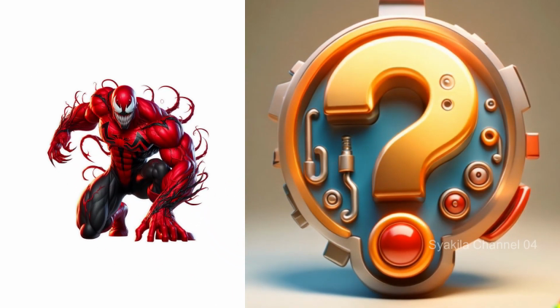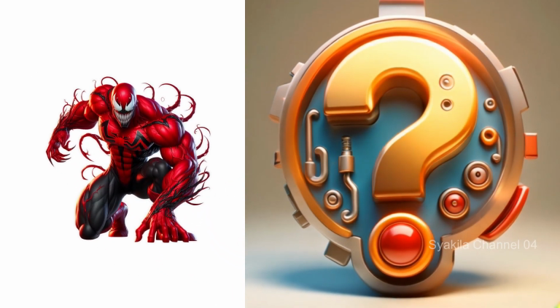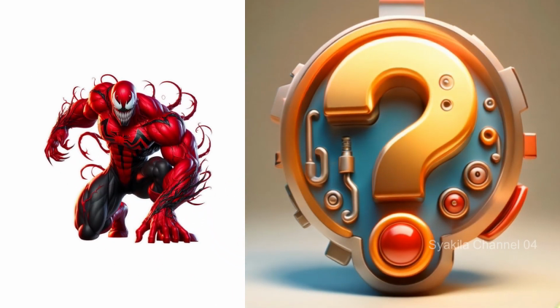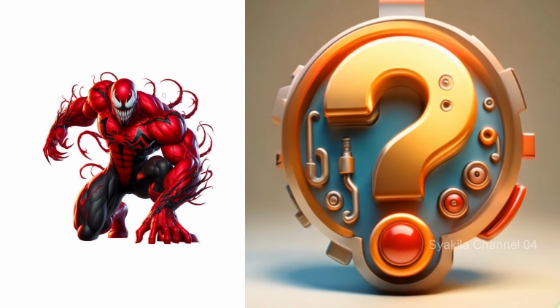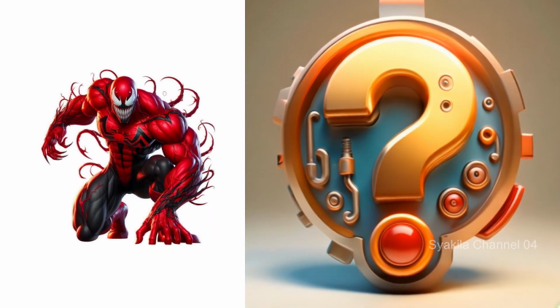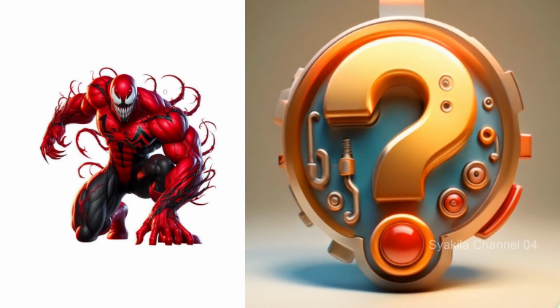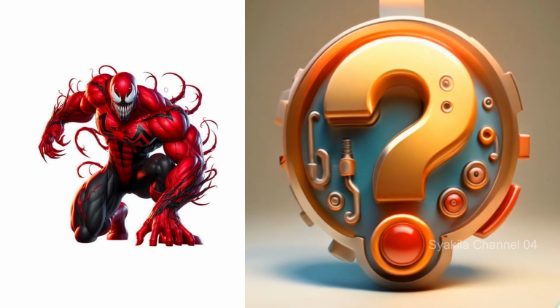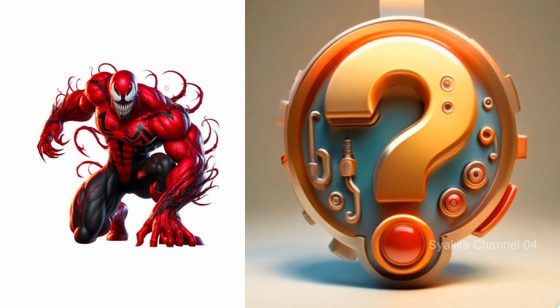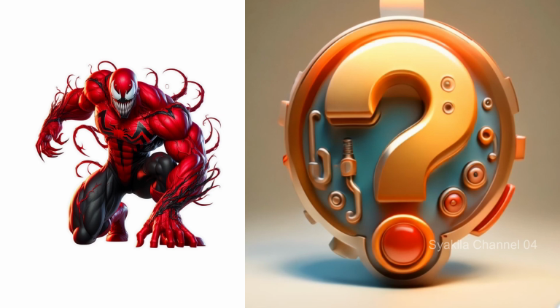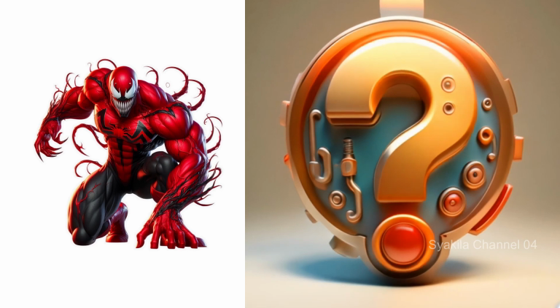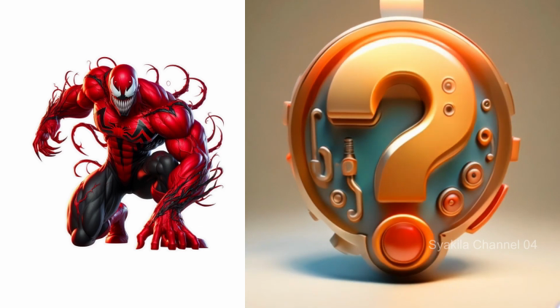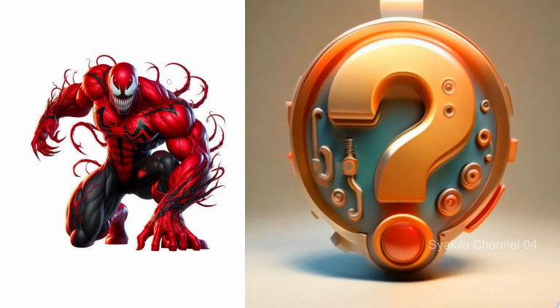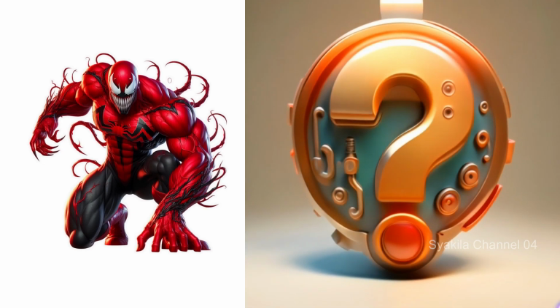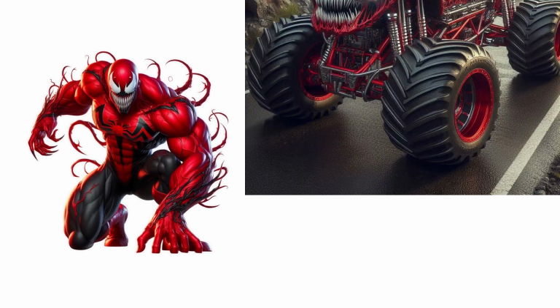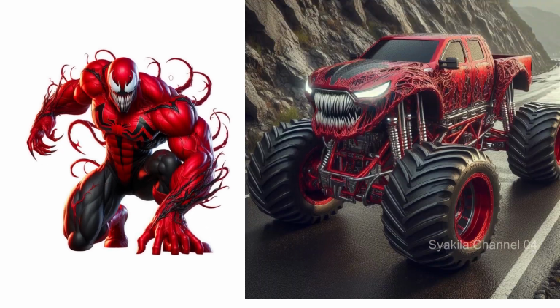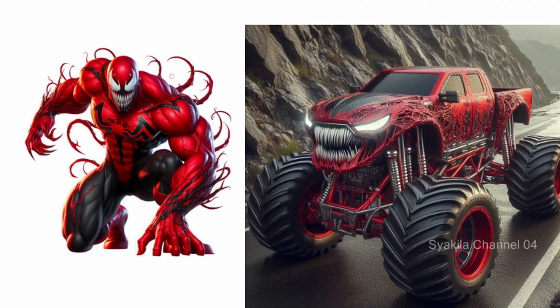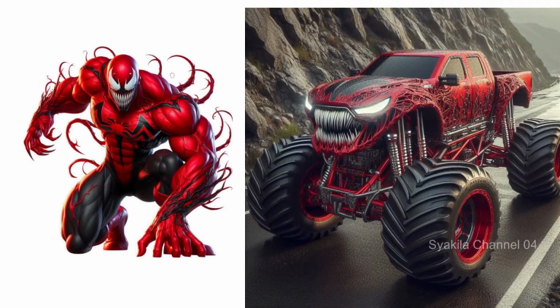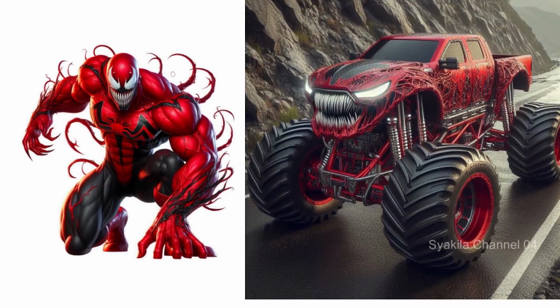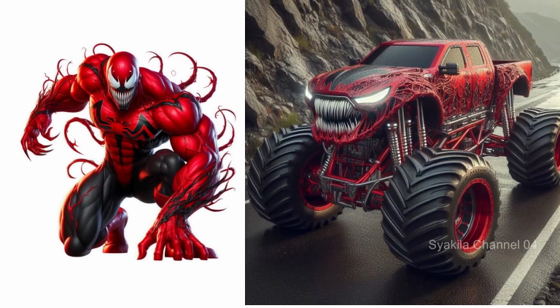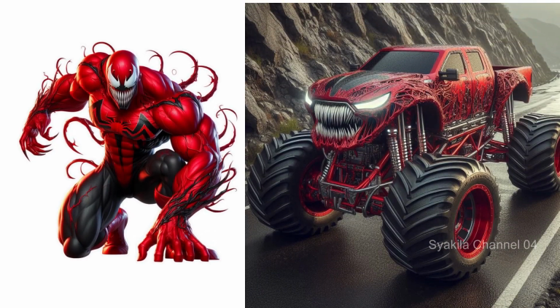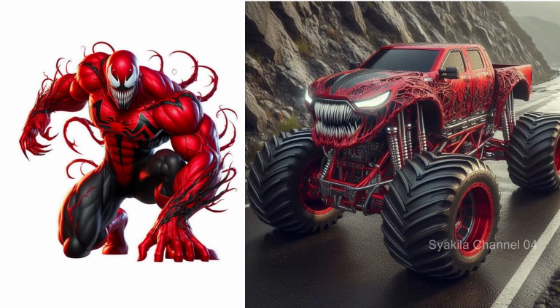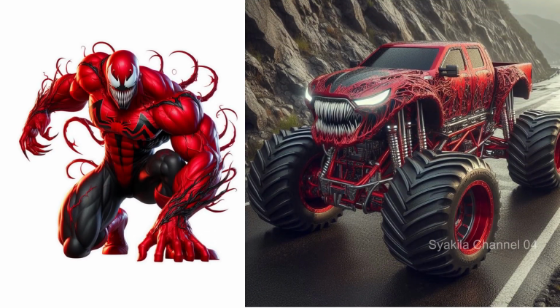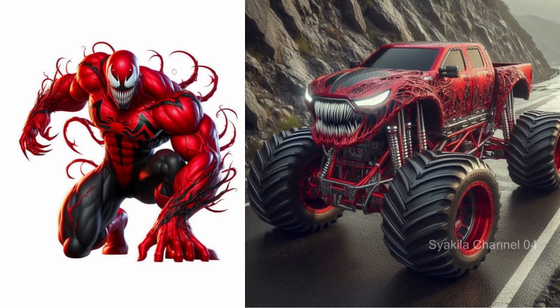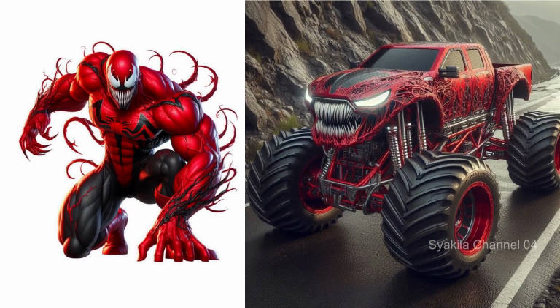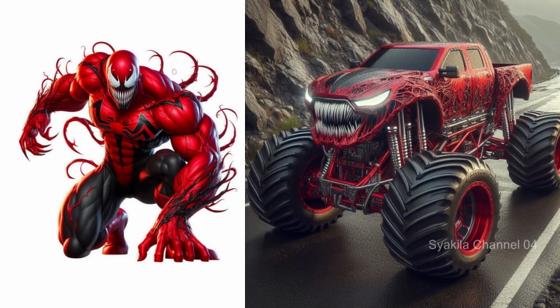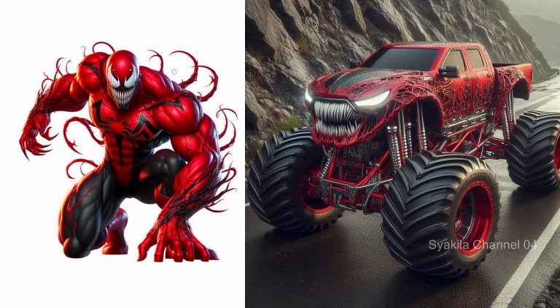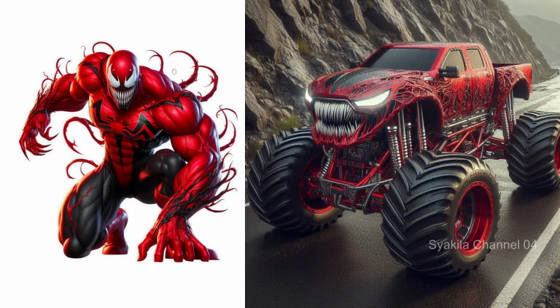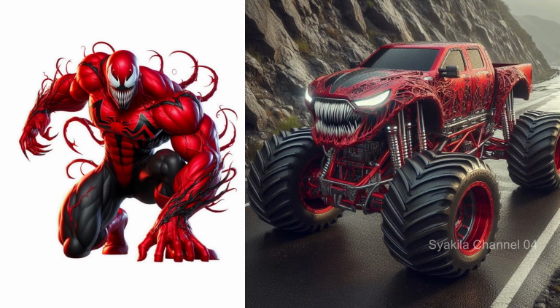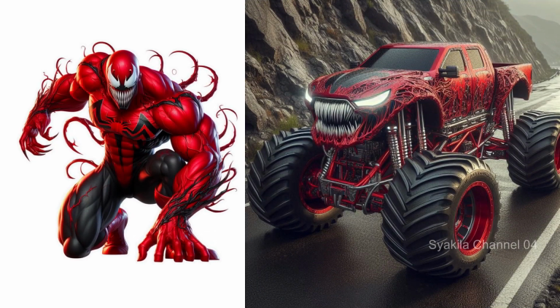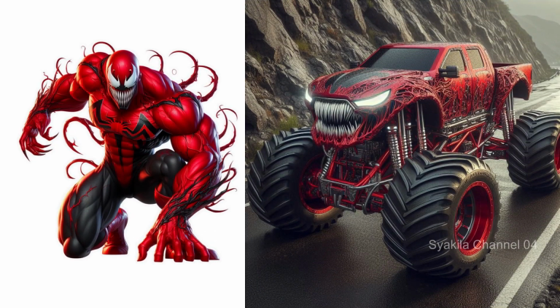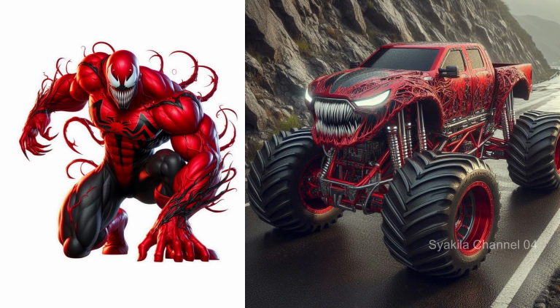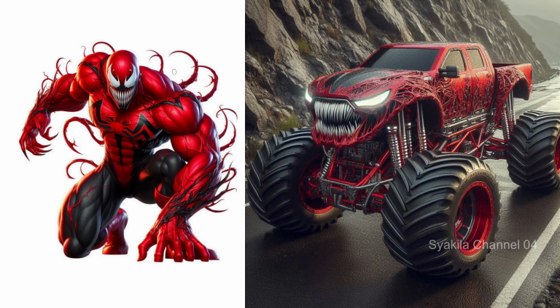Carnage transformation into monster truck. Very cool, but also scary.